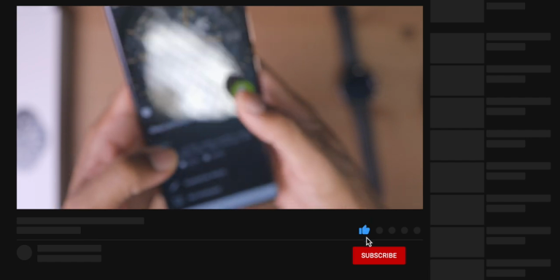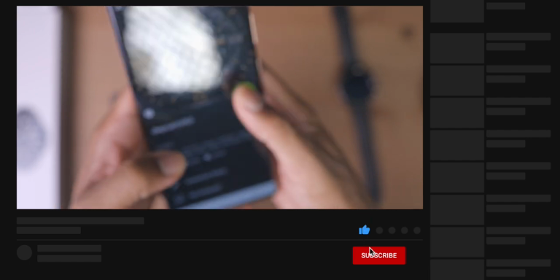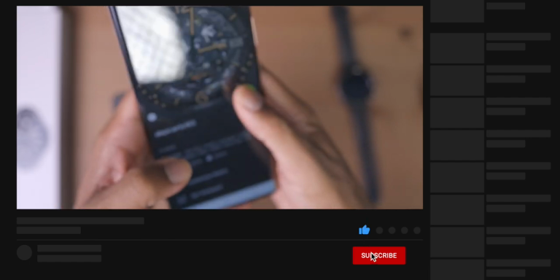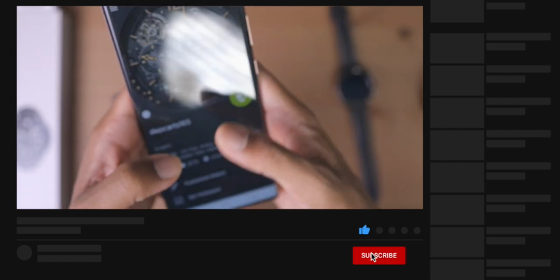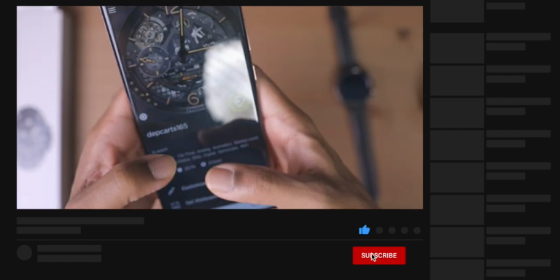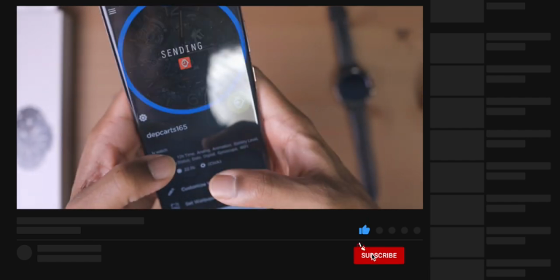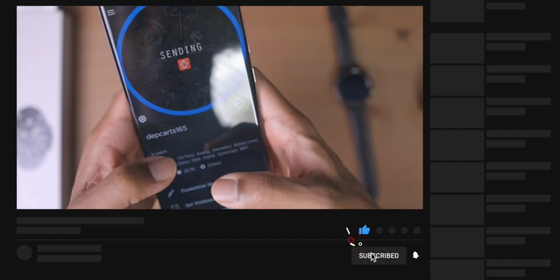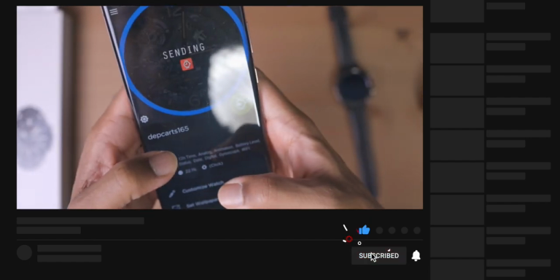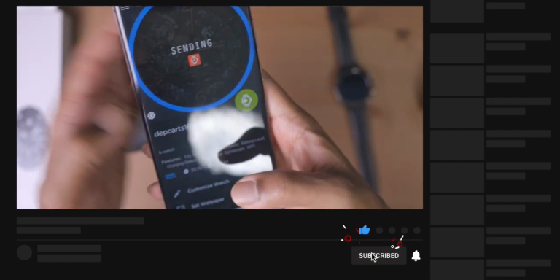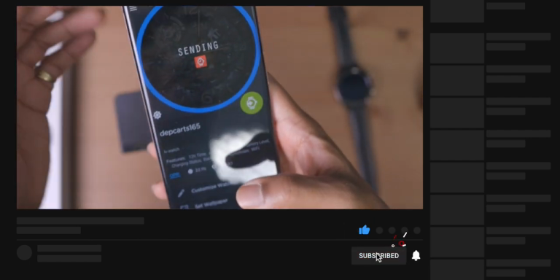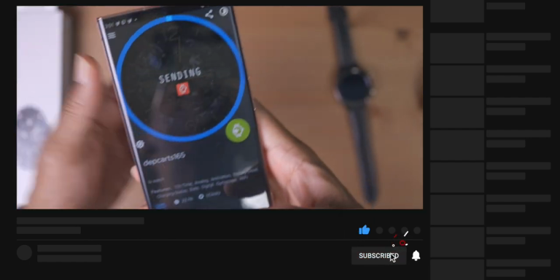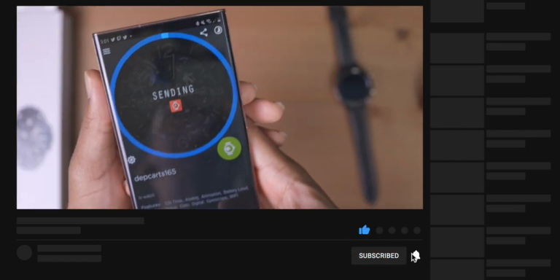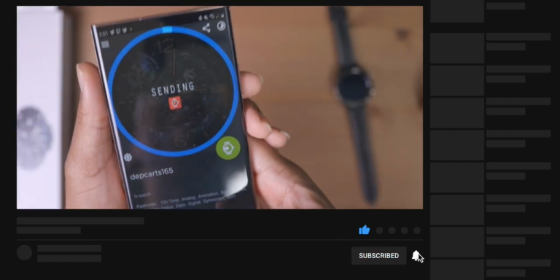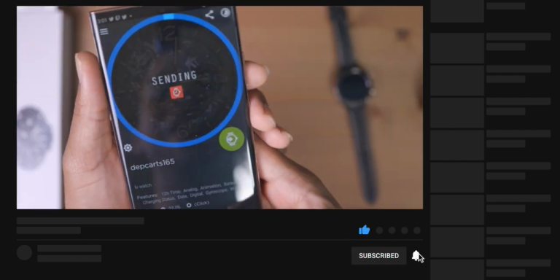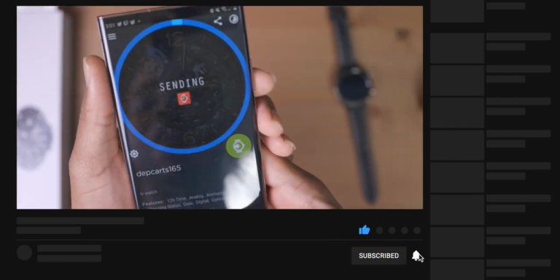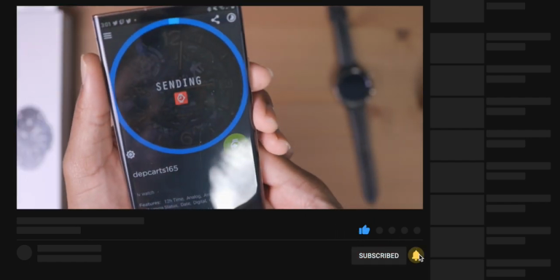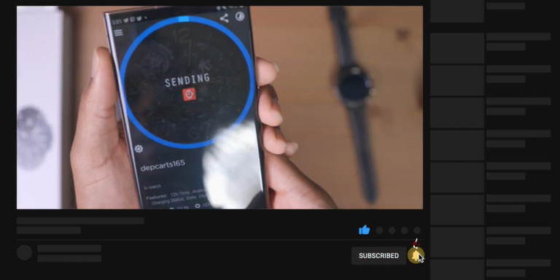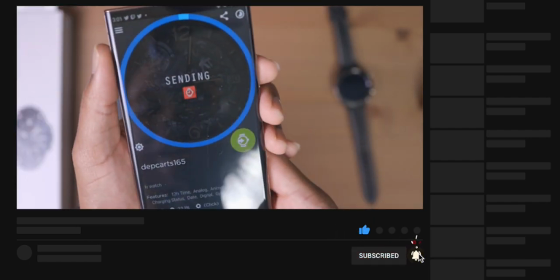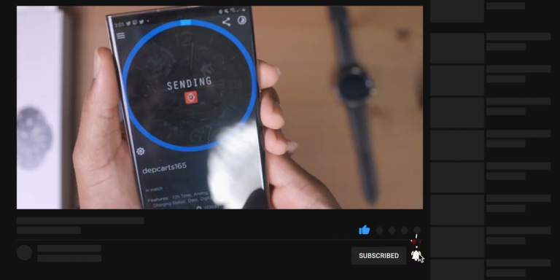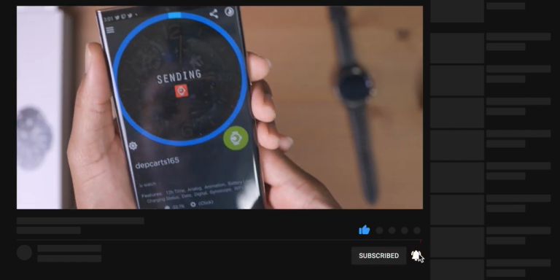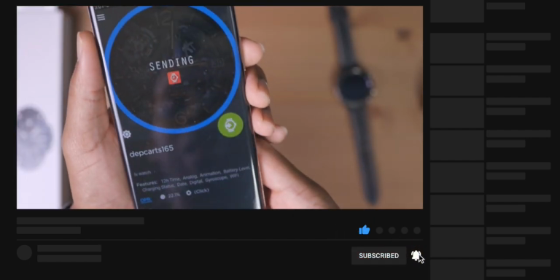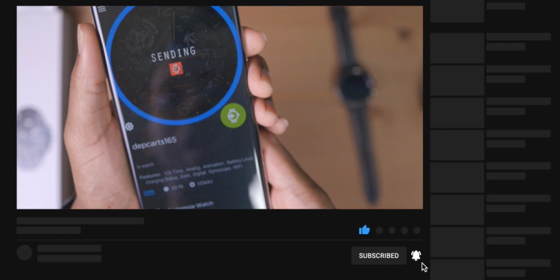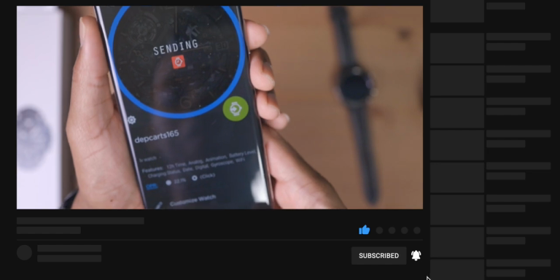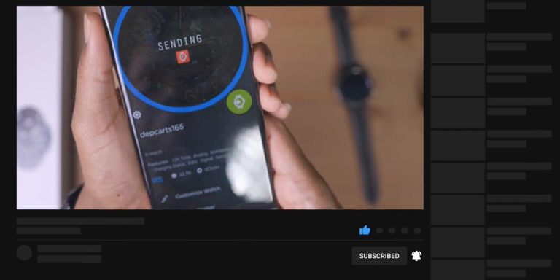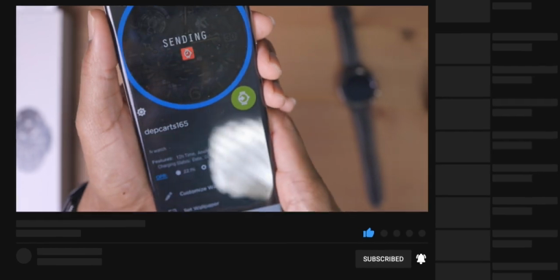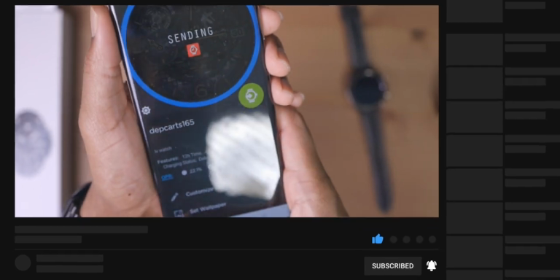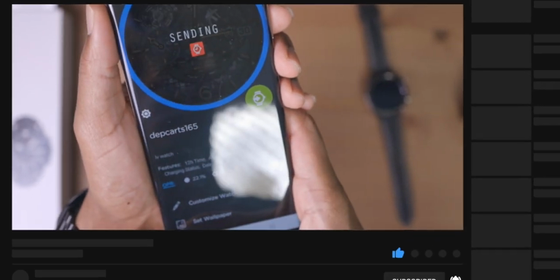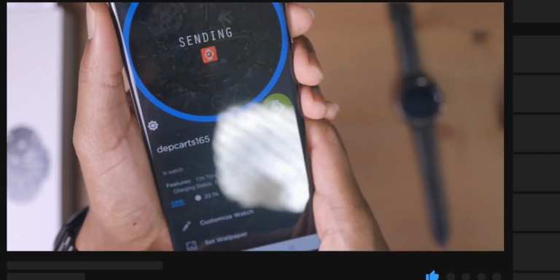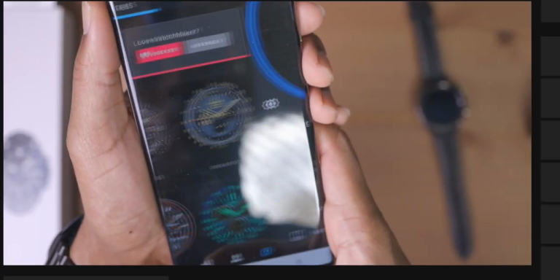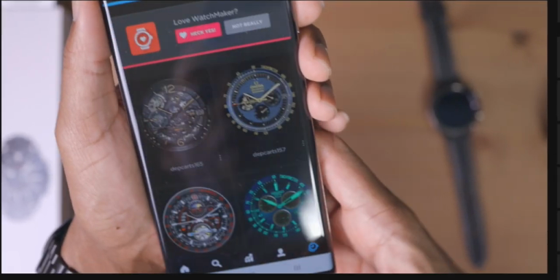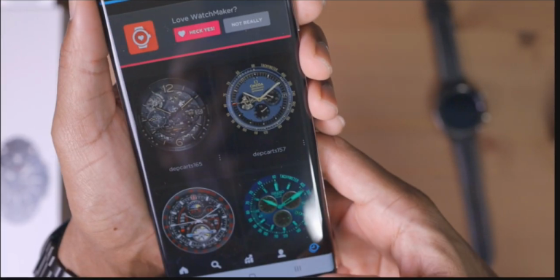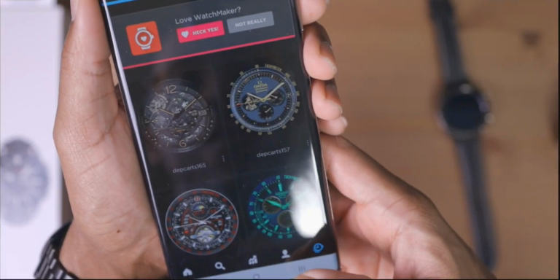This is so dope. I love it. Look at that — with the see-through movement showing. Oh yeah, I can't wait to get that one. That one's gonna be fire.